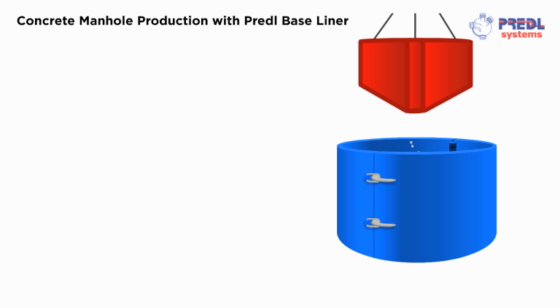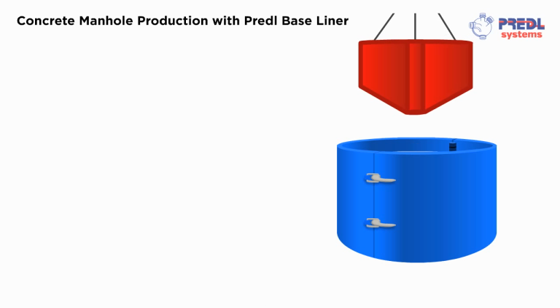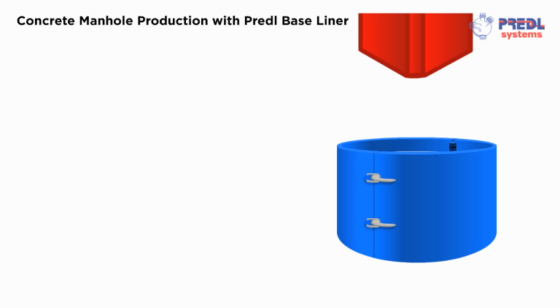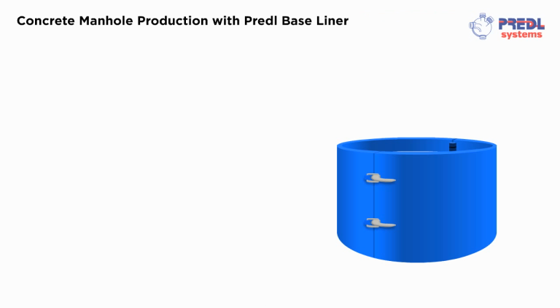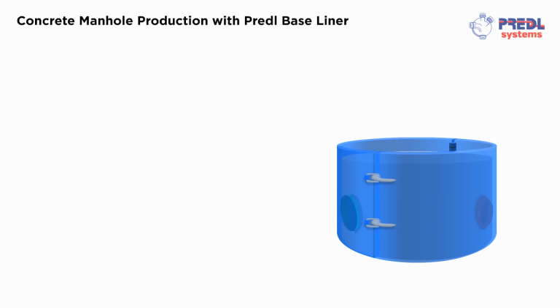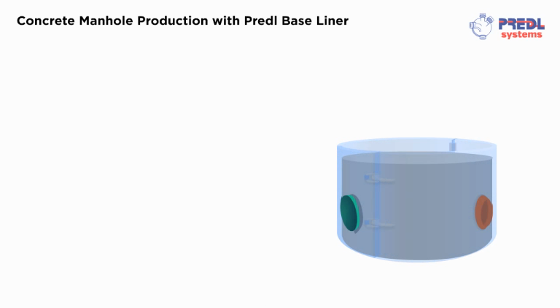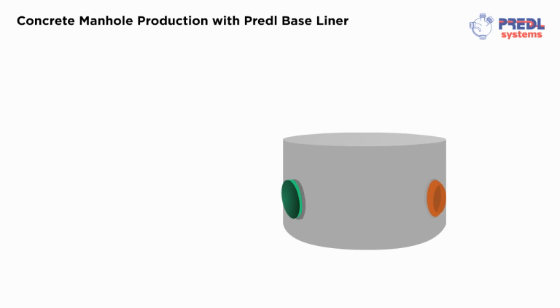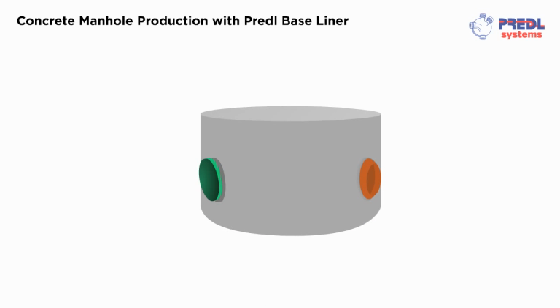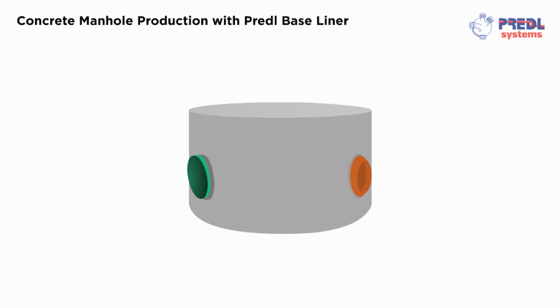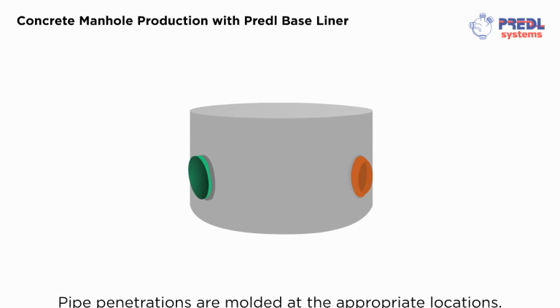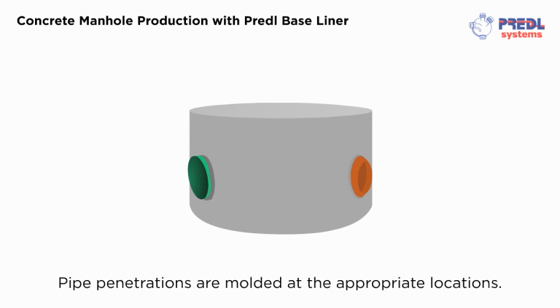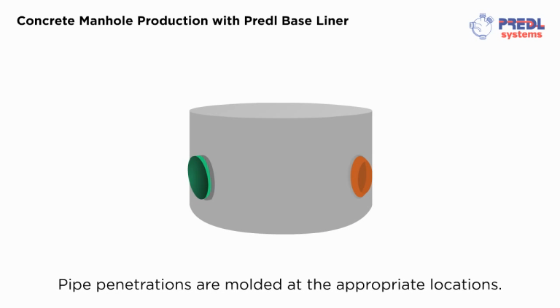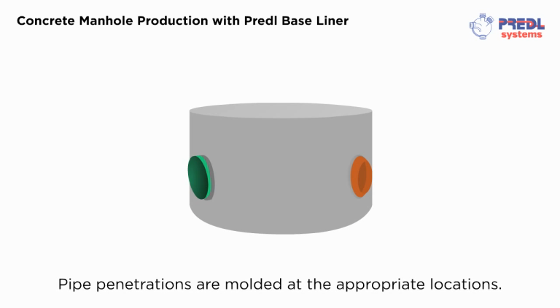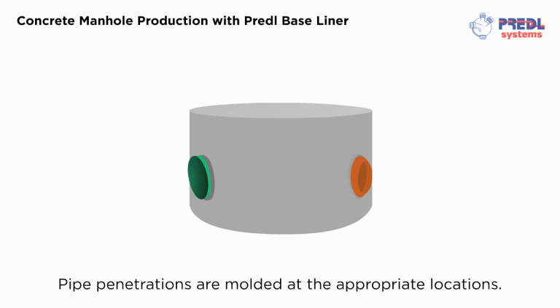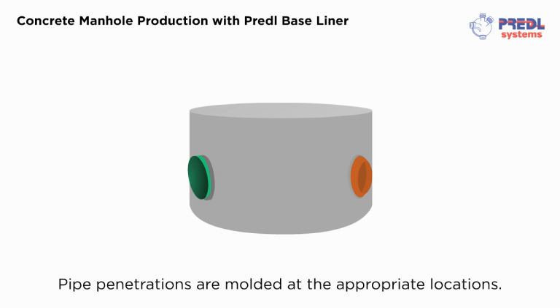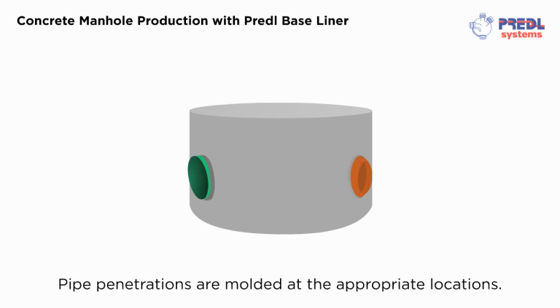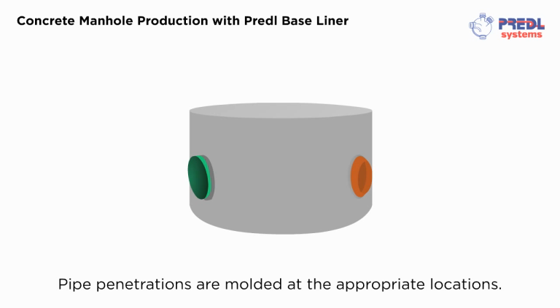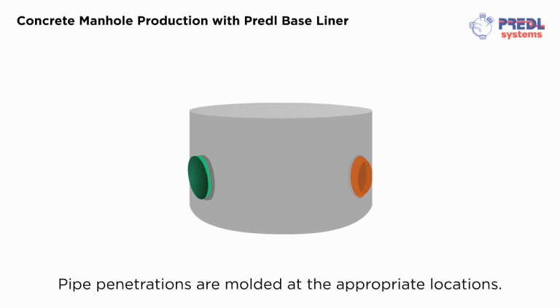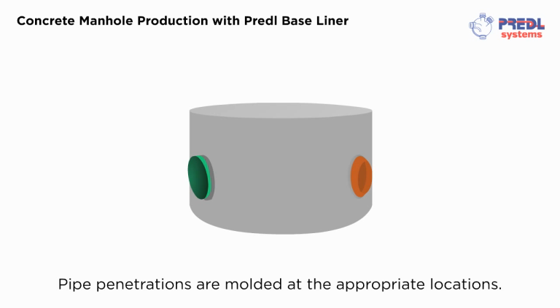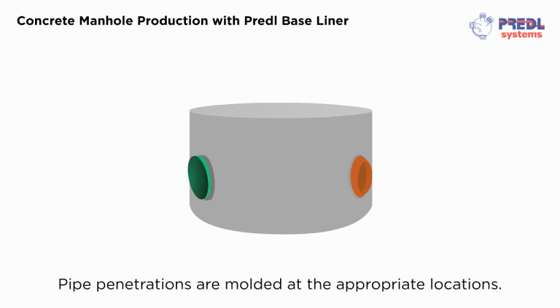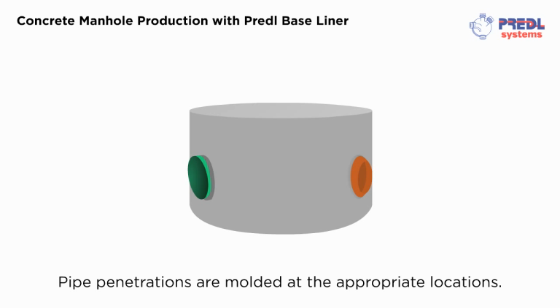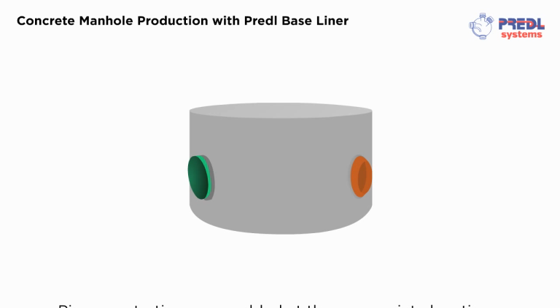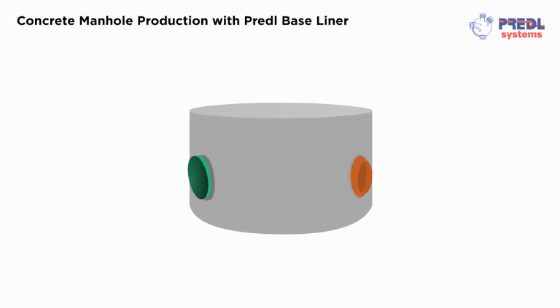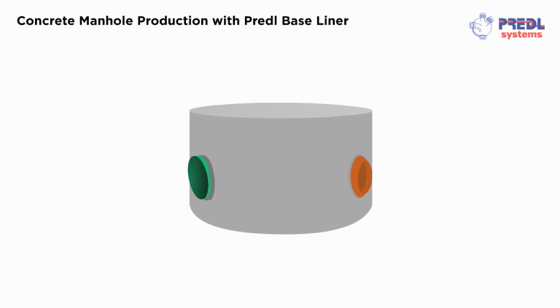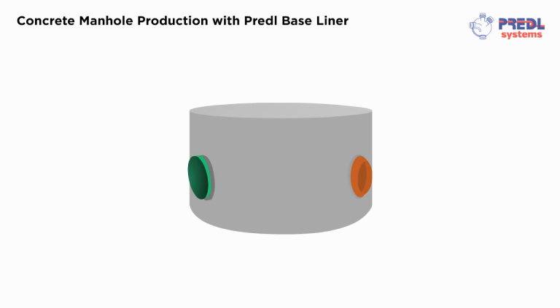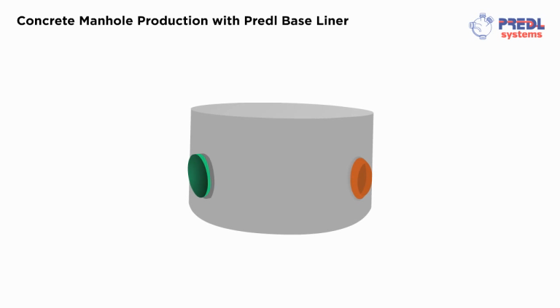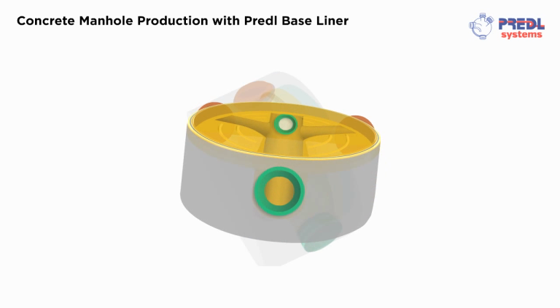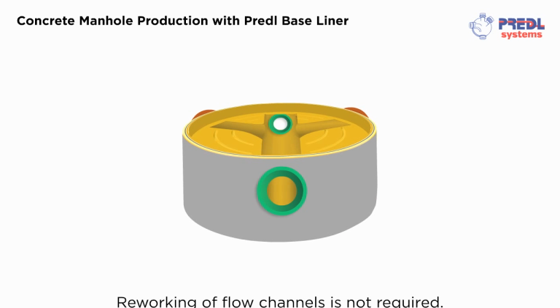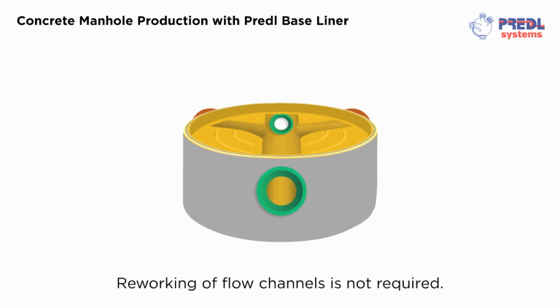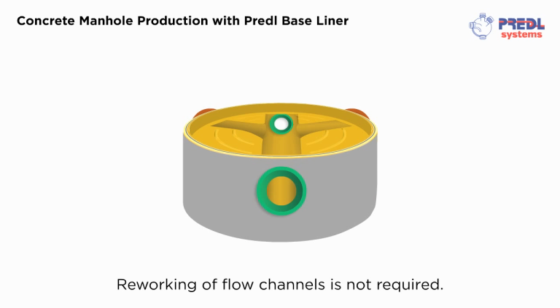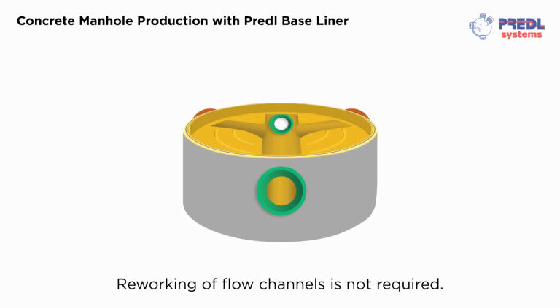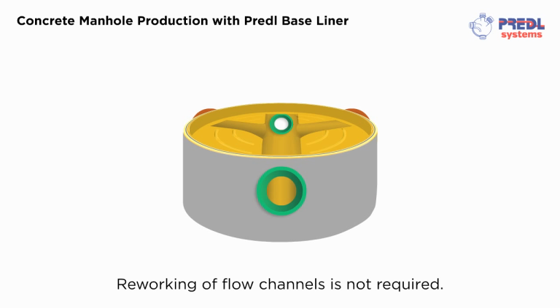Pipe penetrations are molded at the appropriate locations. Reworking of flow channels is not required.